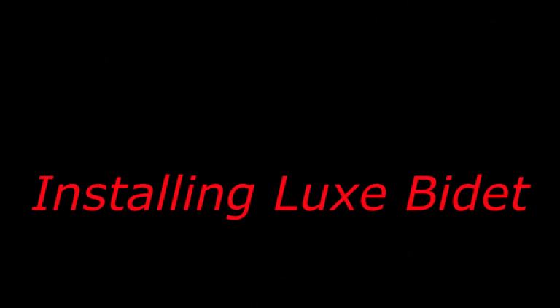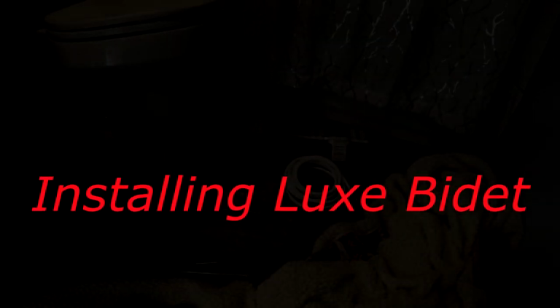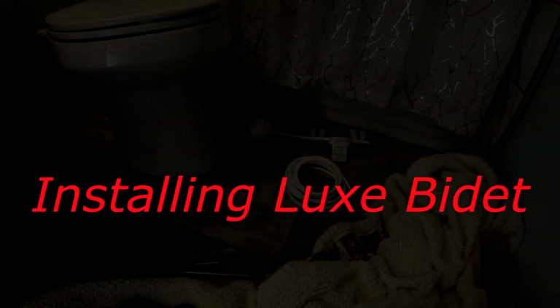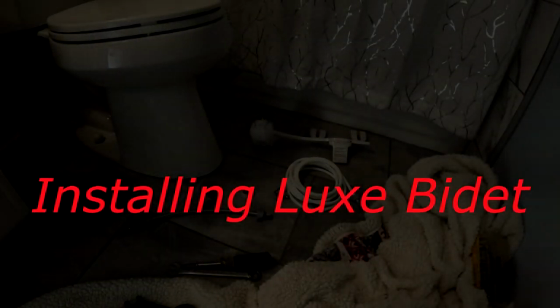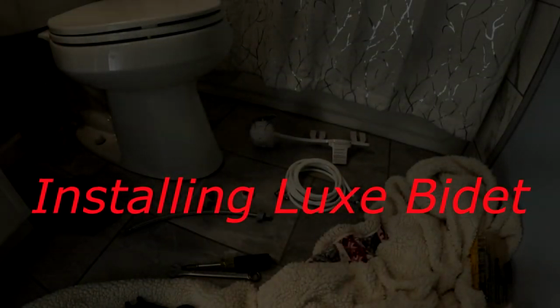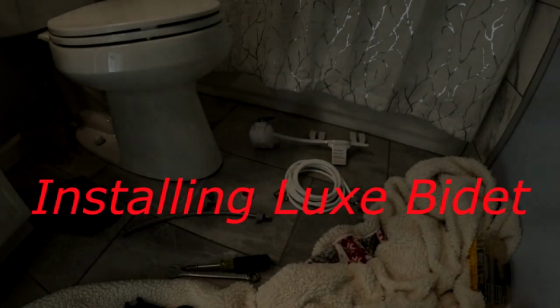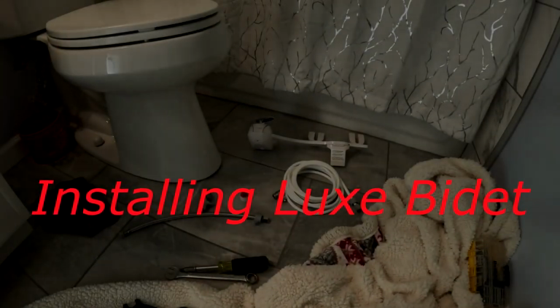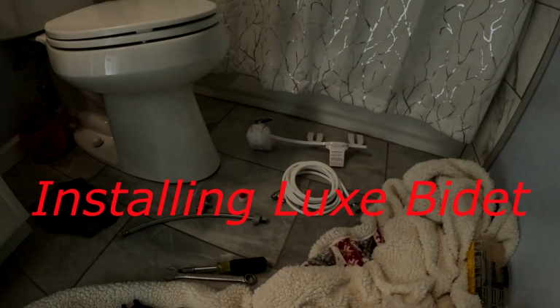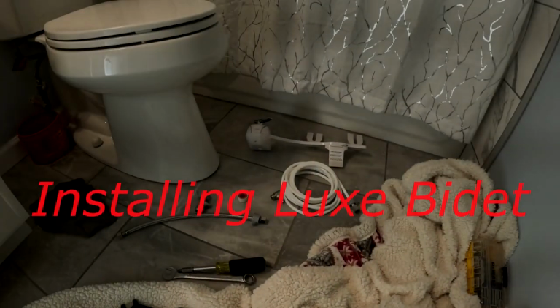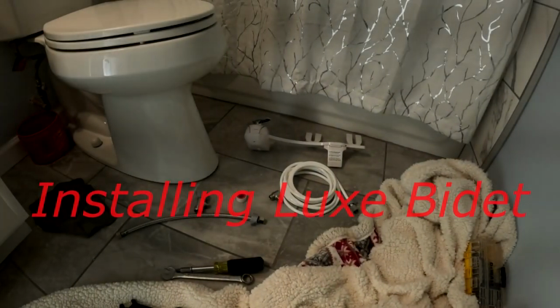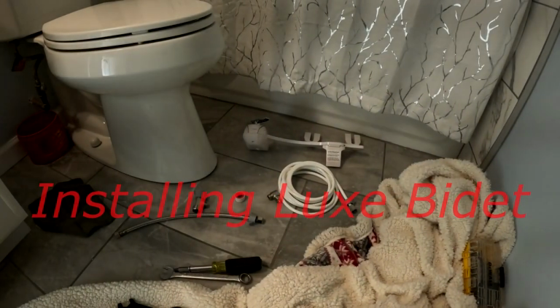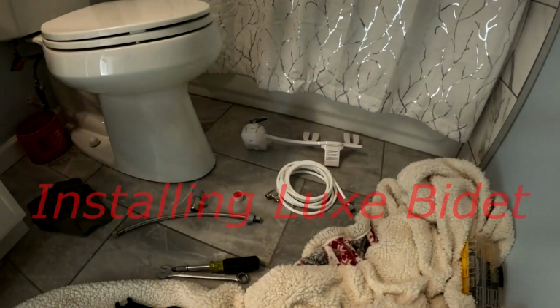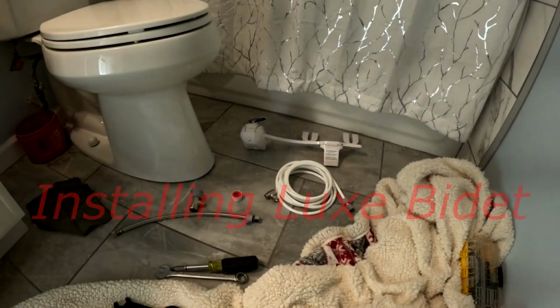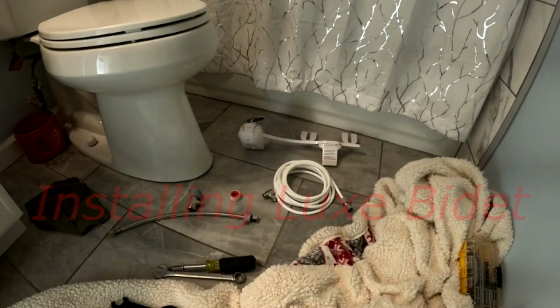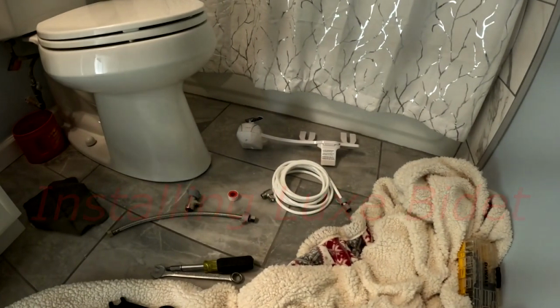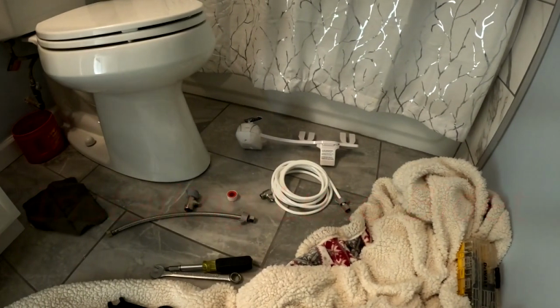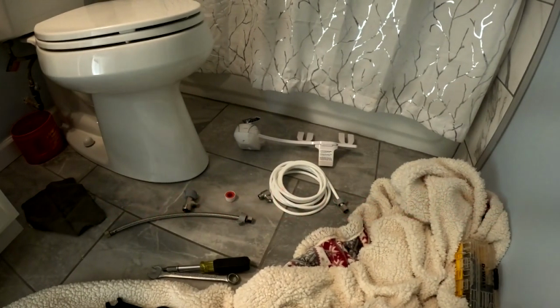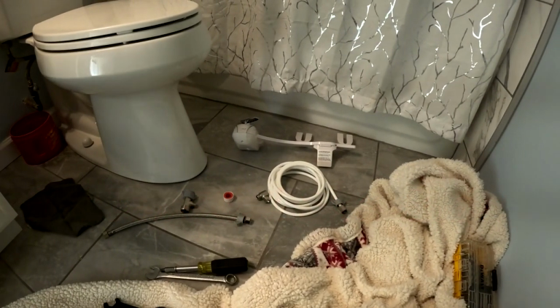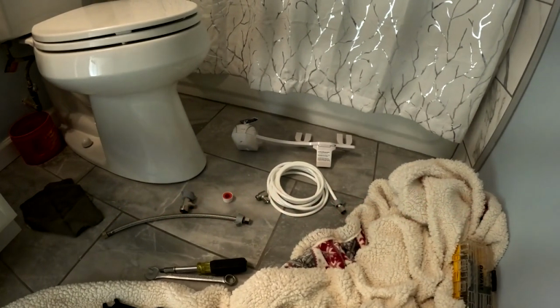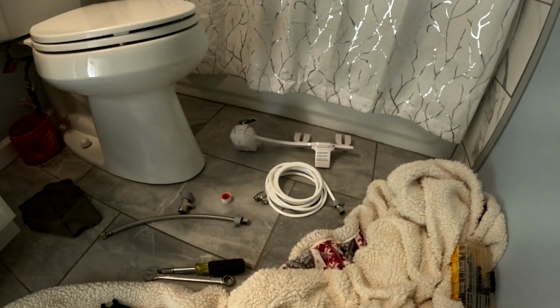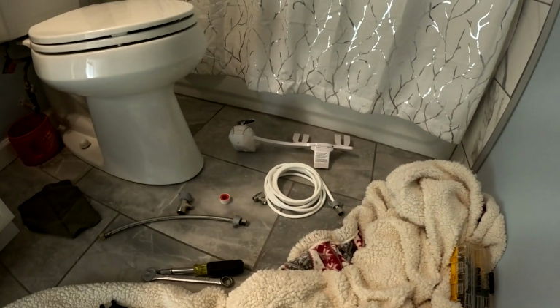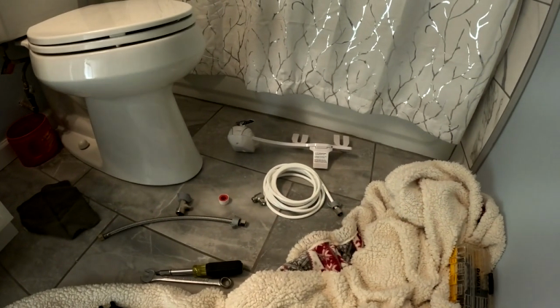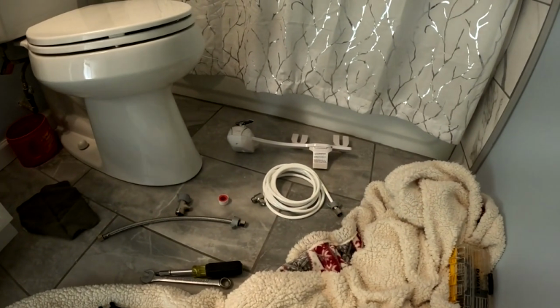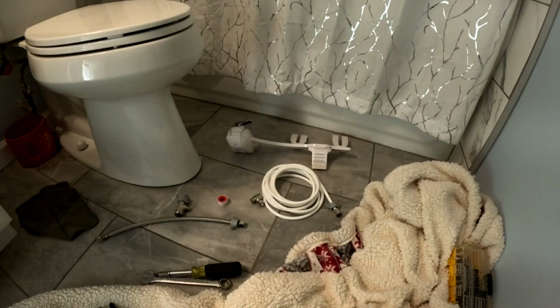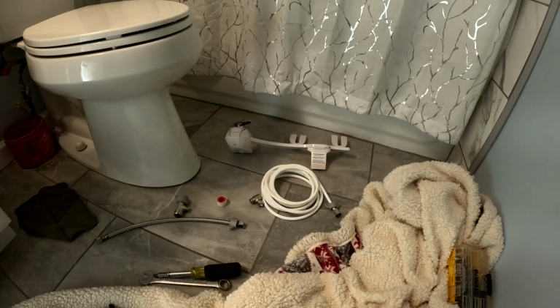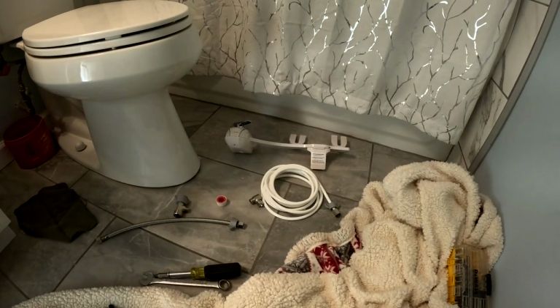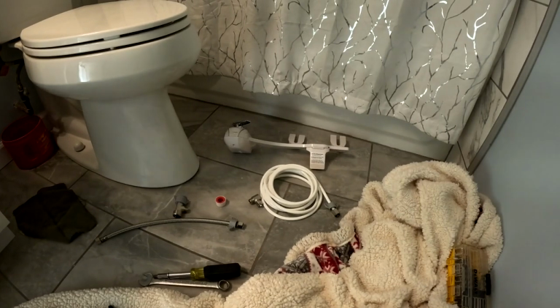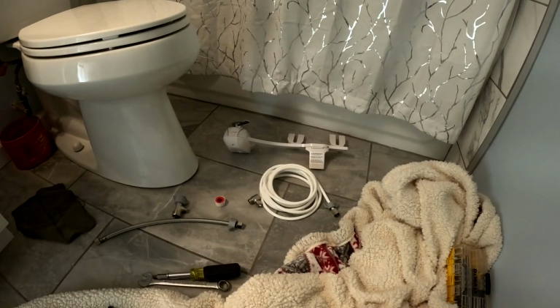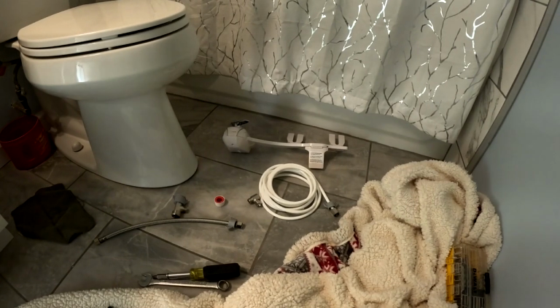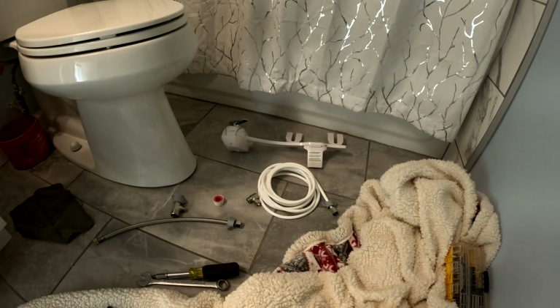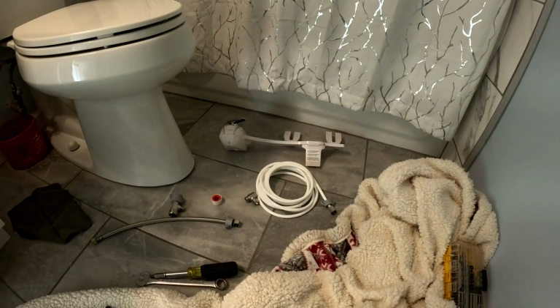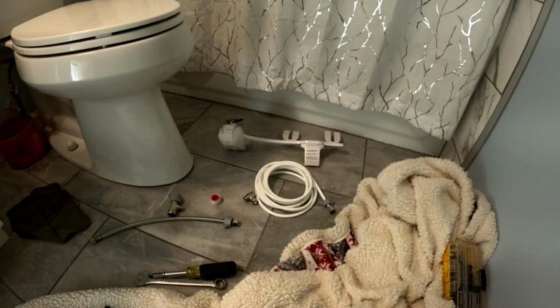Hey everybody, this is Dylan. Welcome to Man of Many Hats. Today we are going to be installing our Luxe bidet.